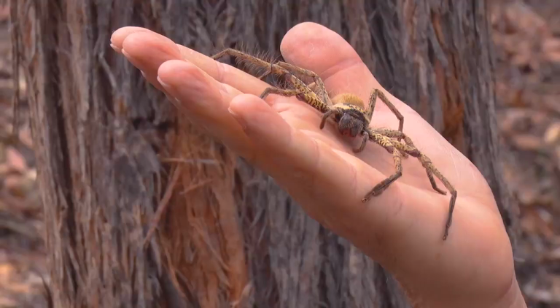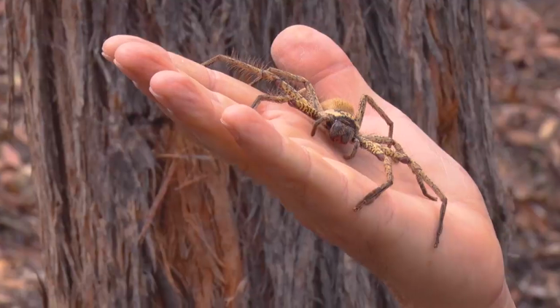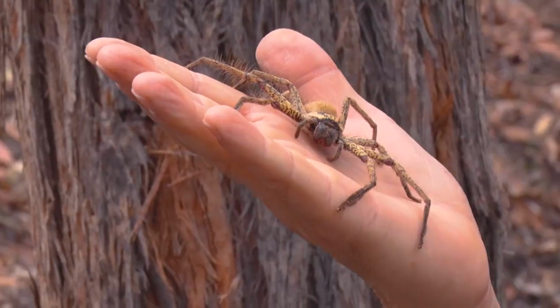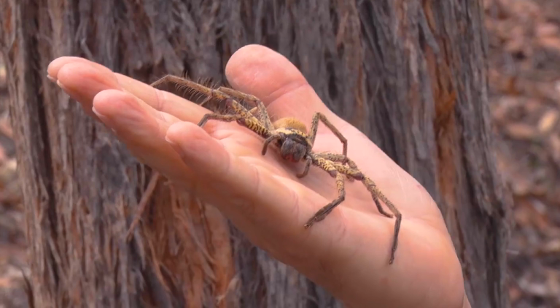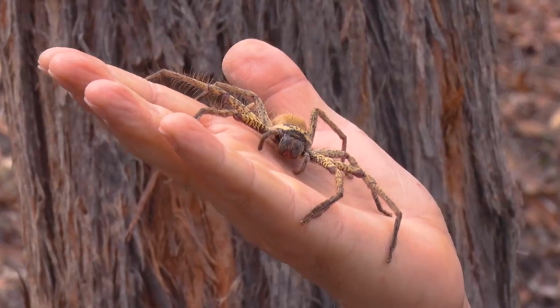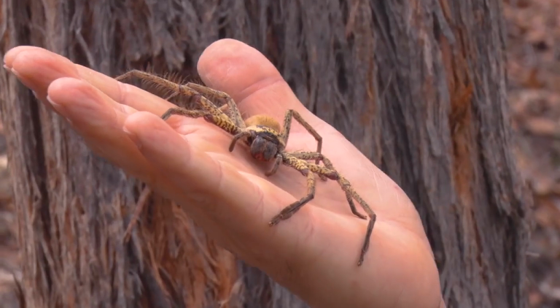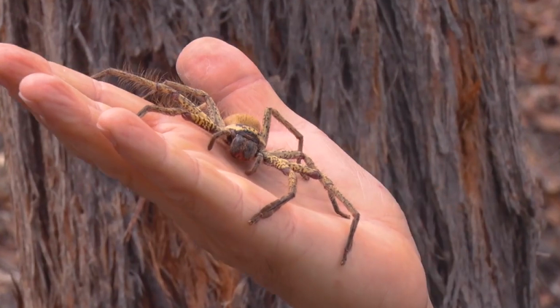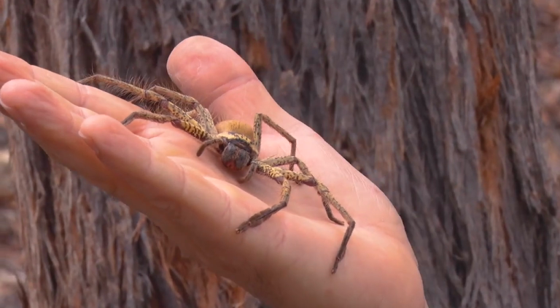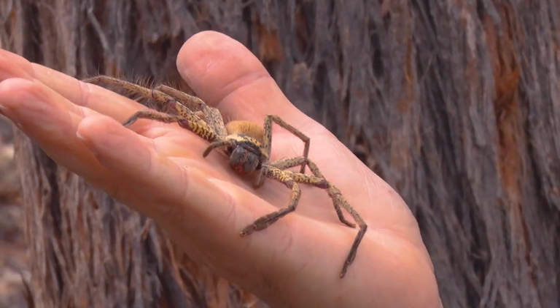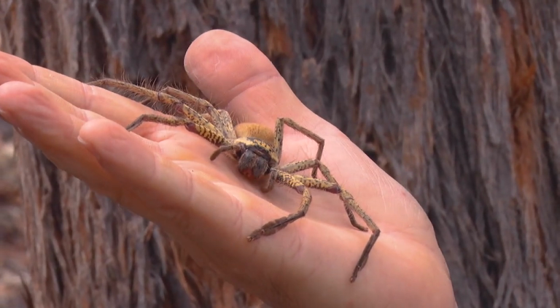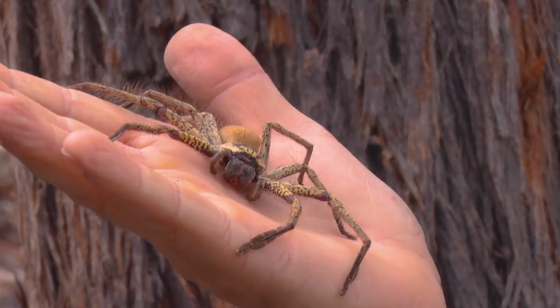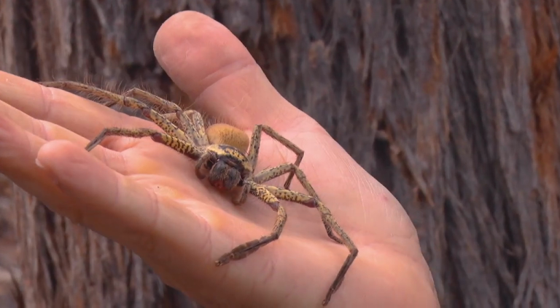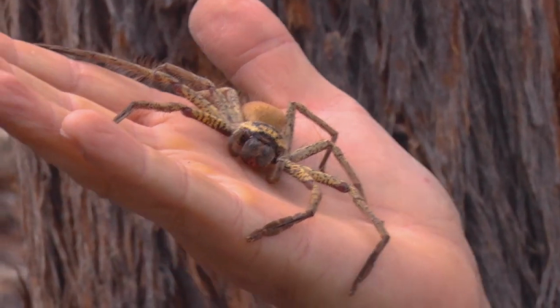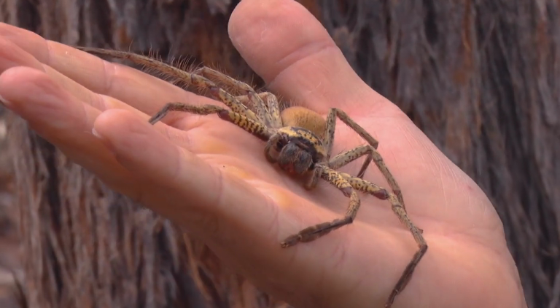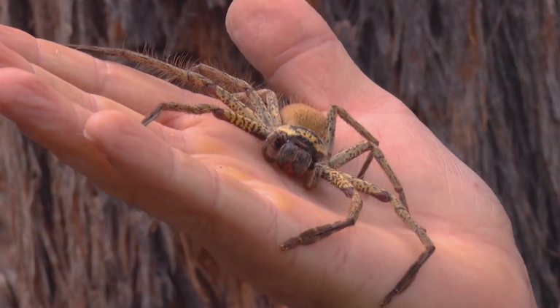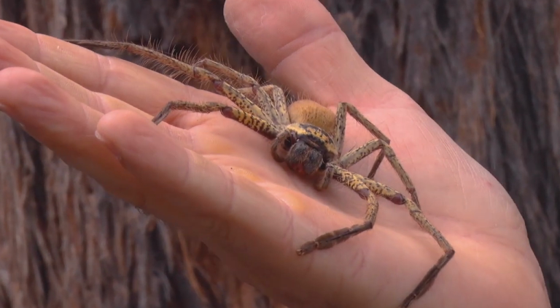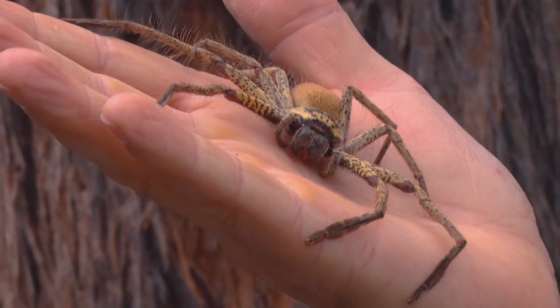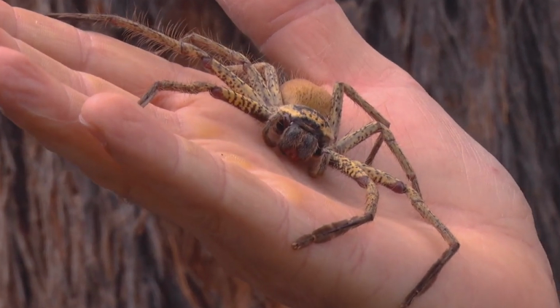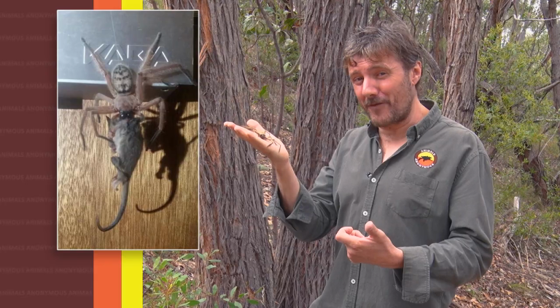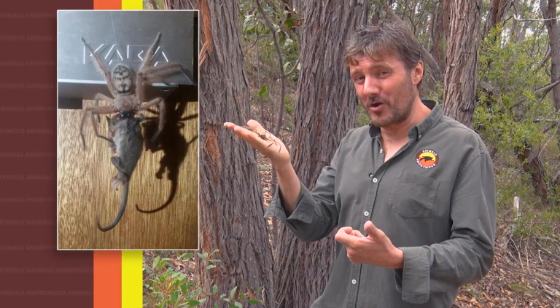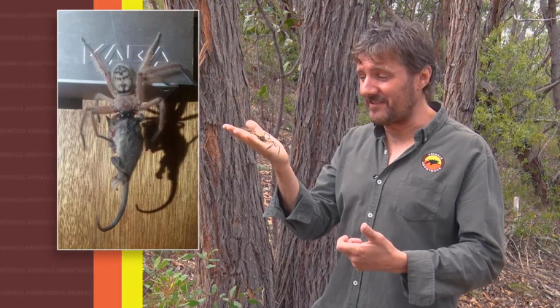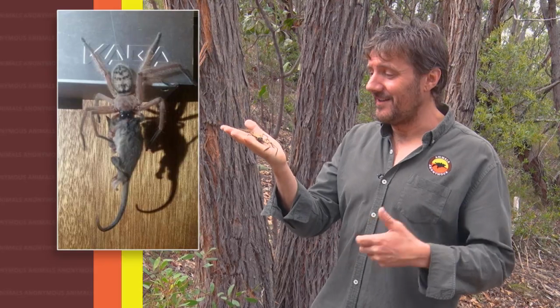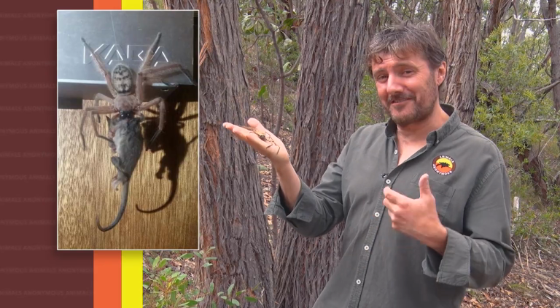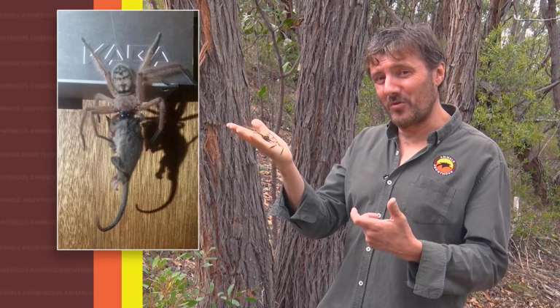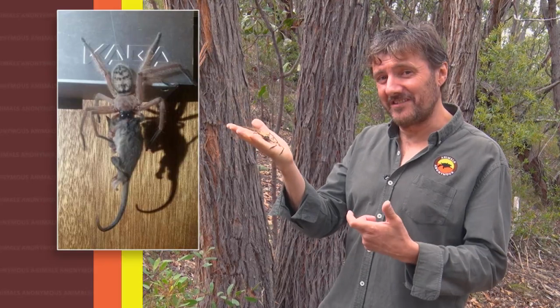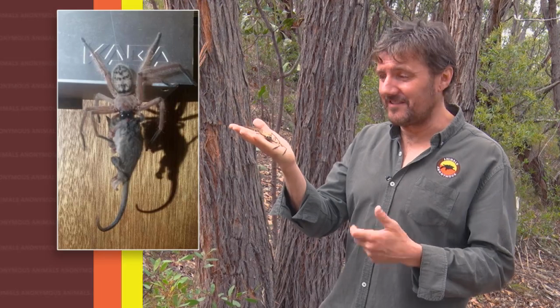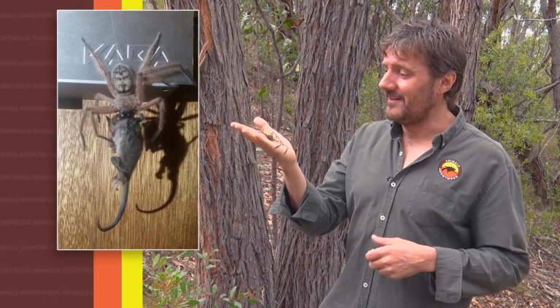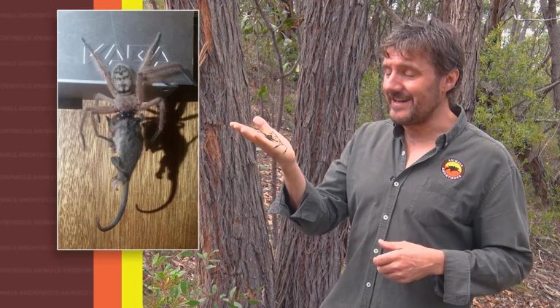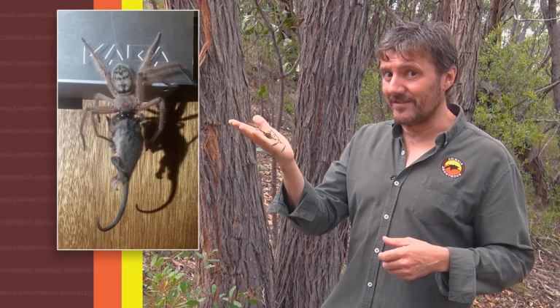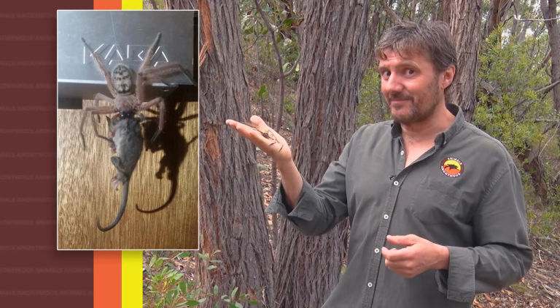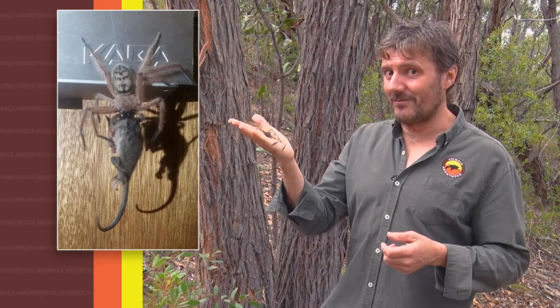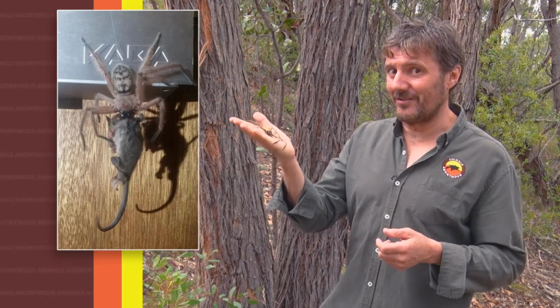These guys eat things like moths, caterpillars — they can also take frogs, small lizards, and even small mammals.